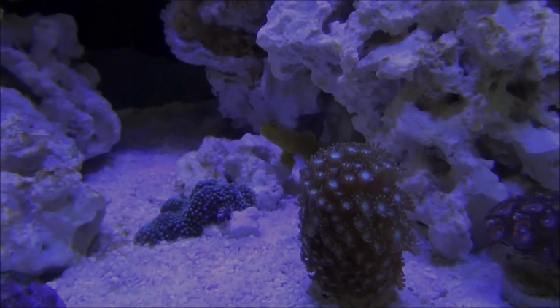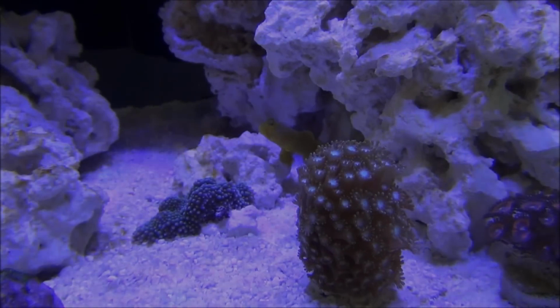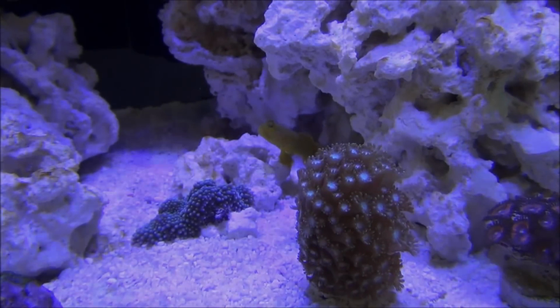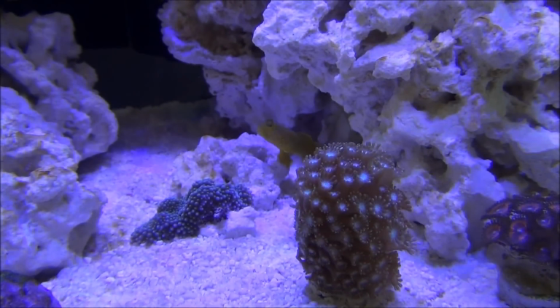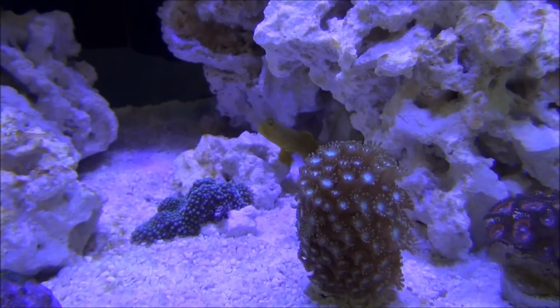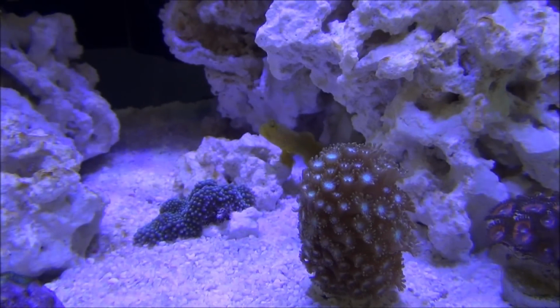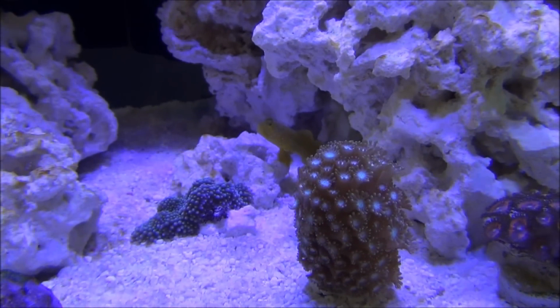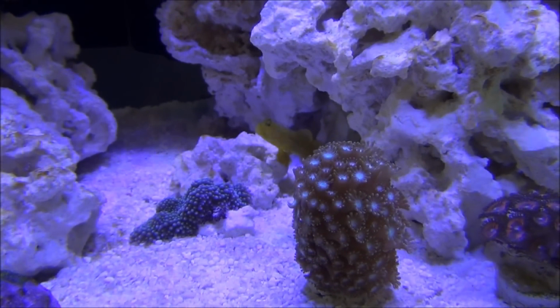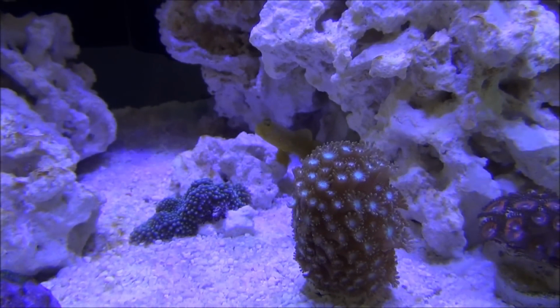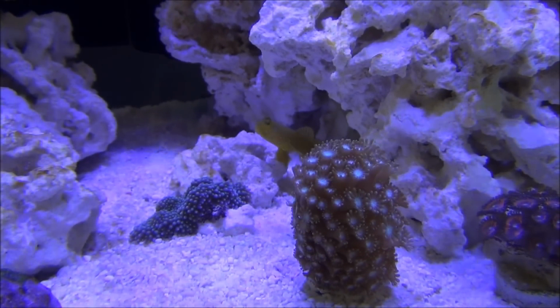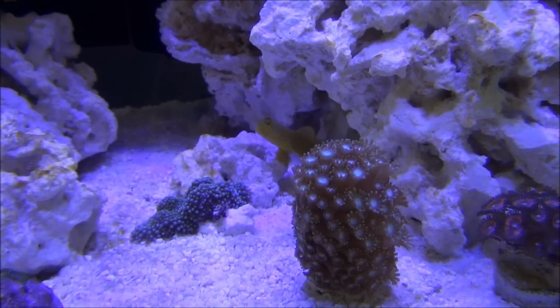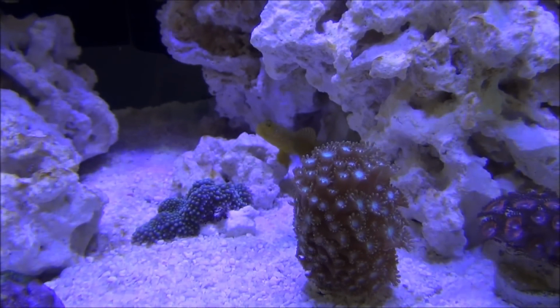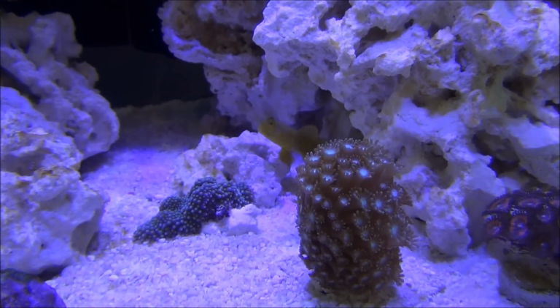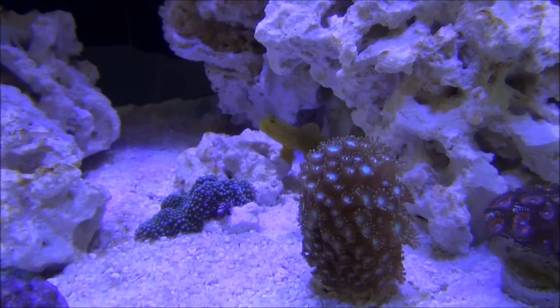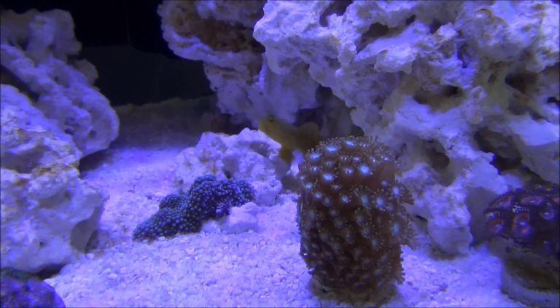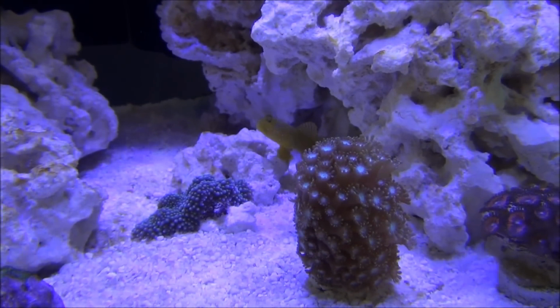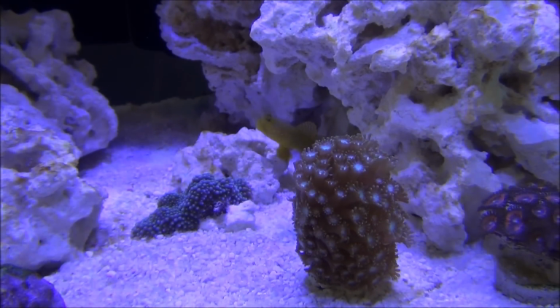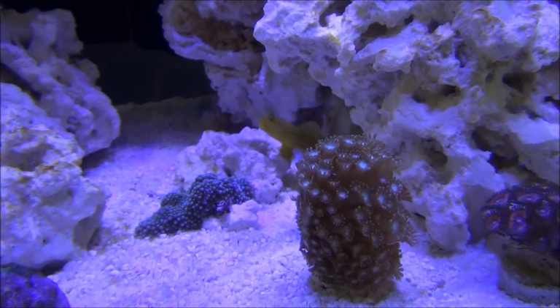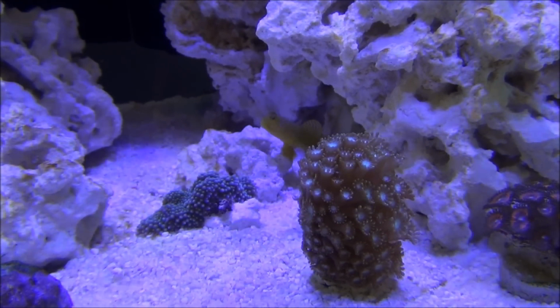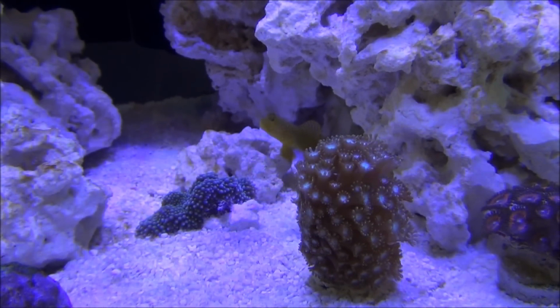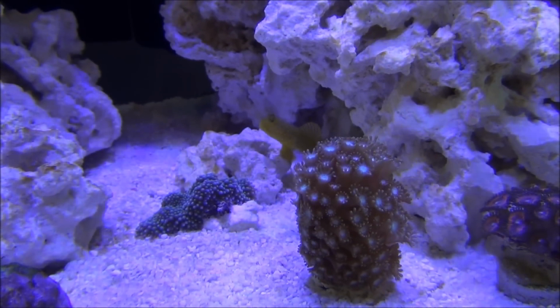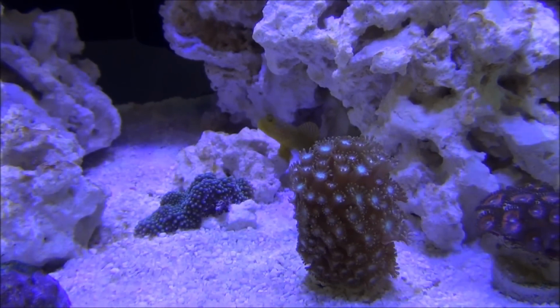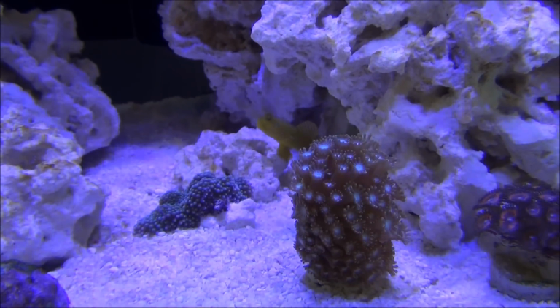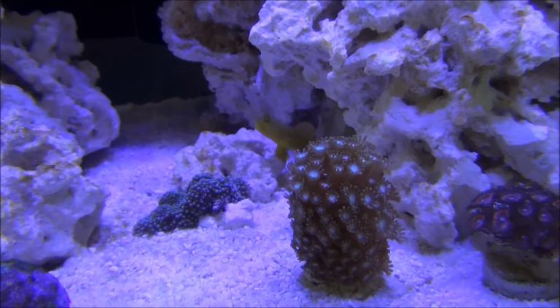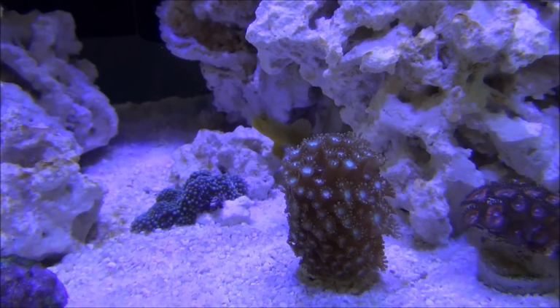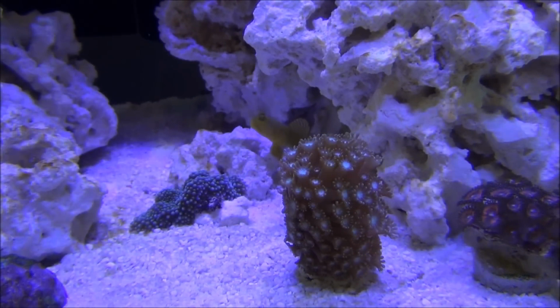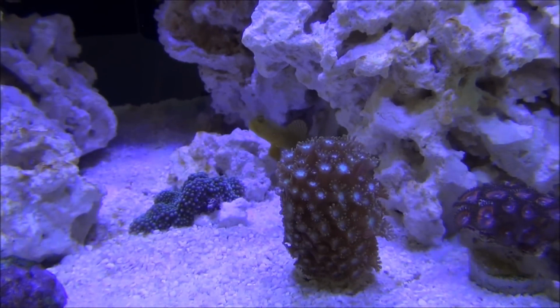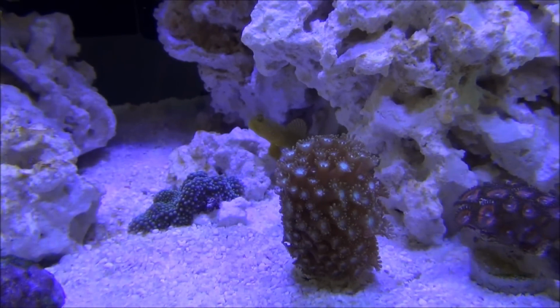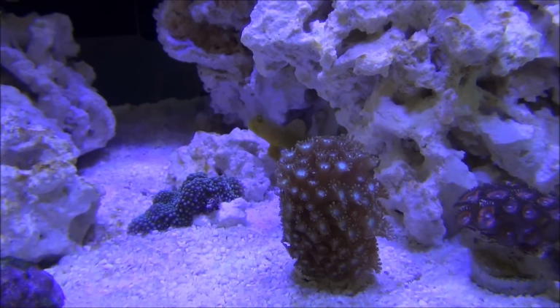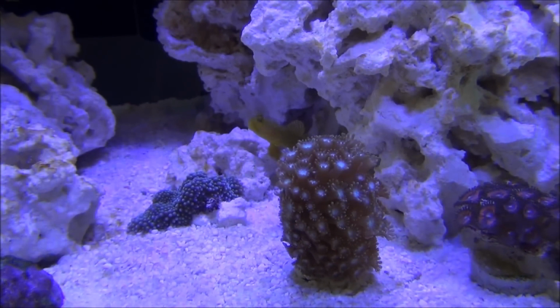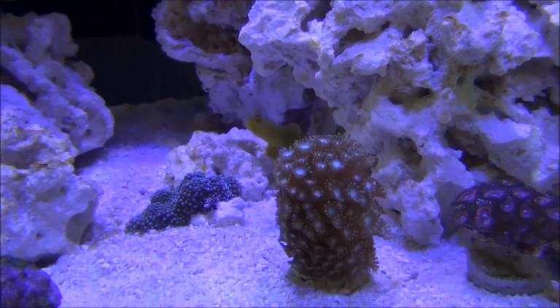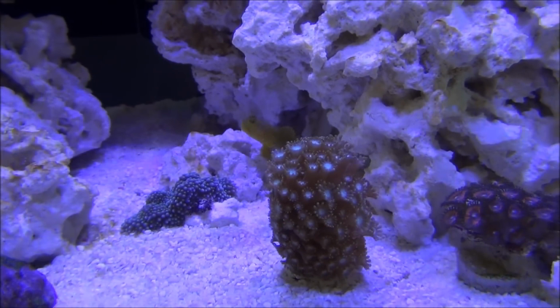Hey guys, Scott here, CyberAquarius, bringing you all an update on my reef tank.